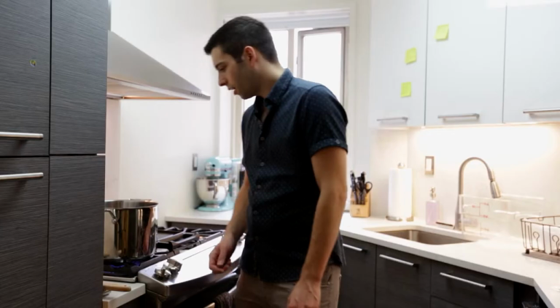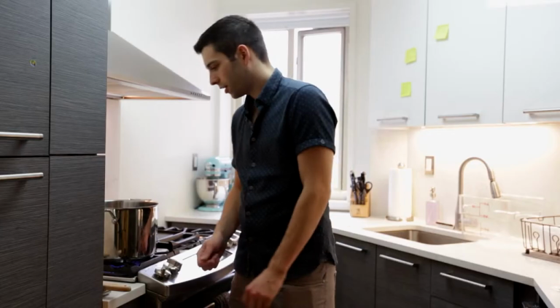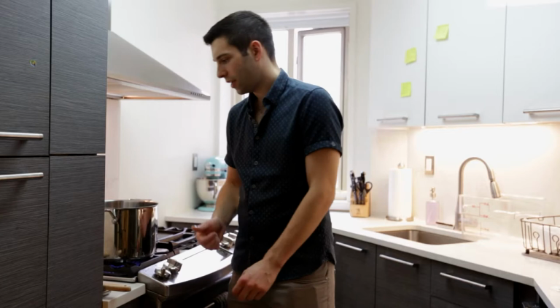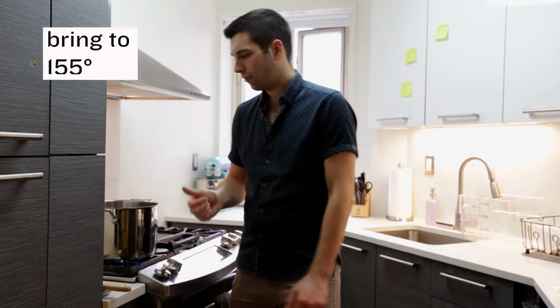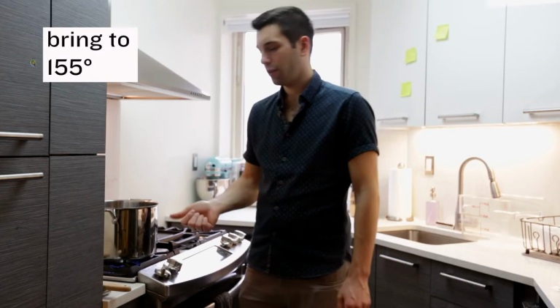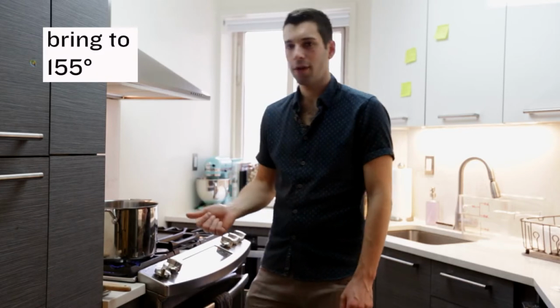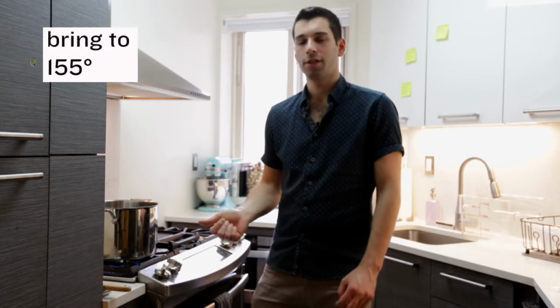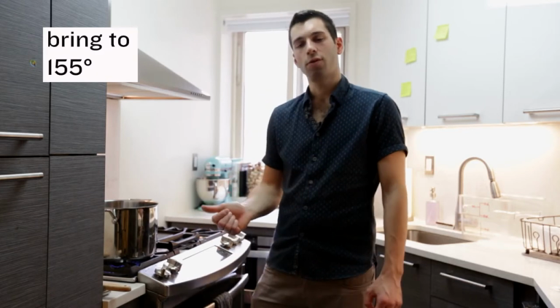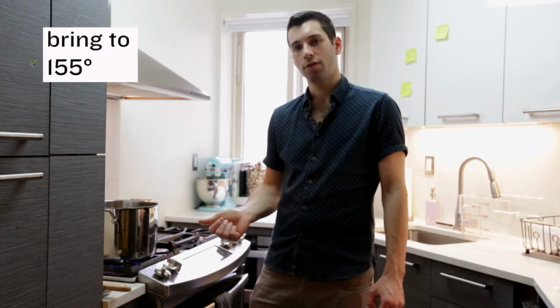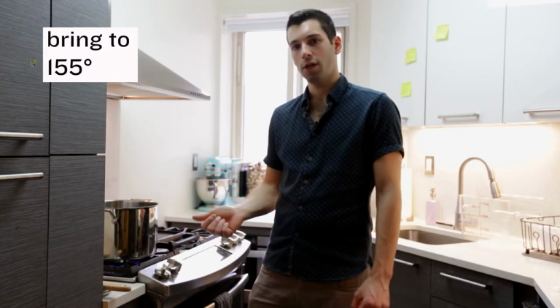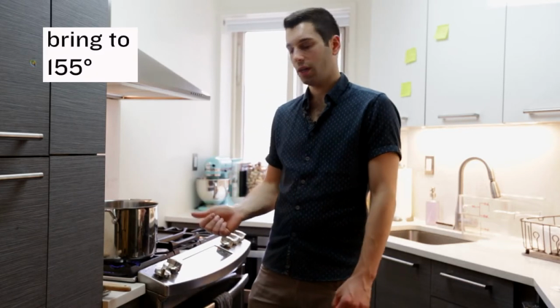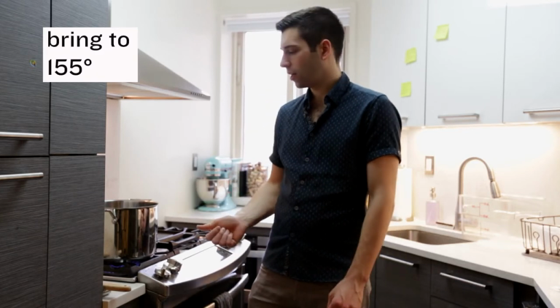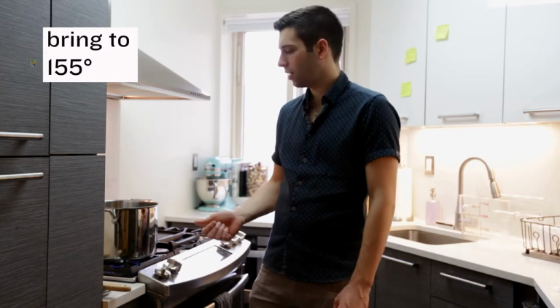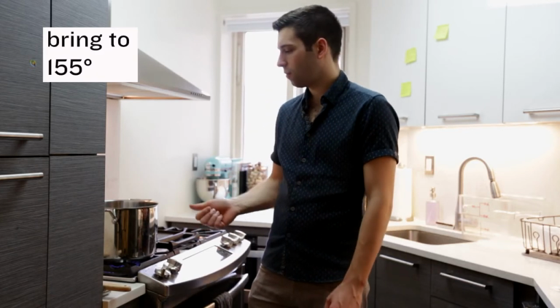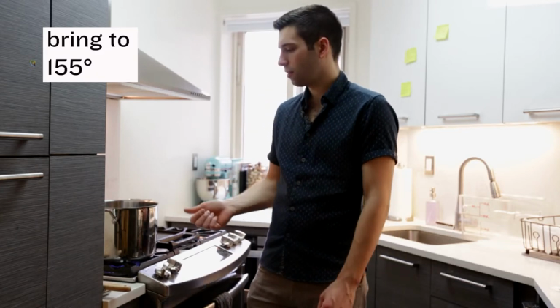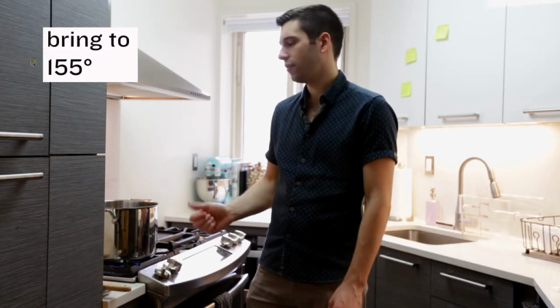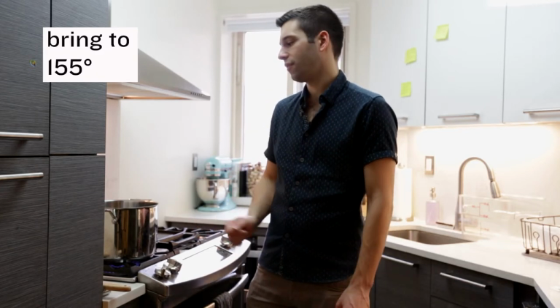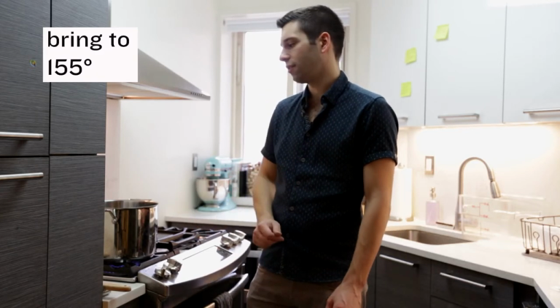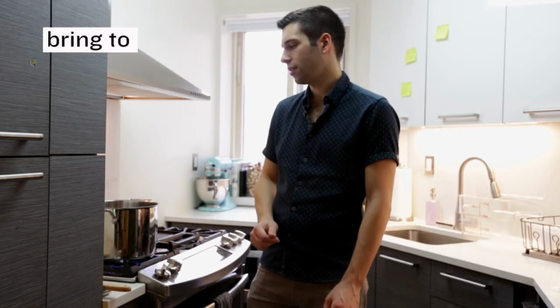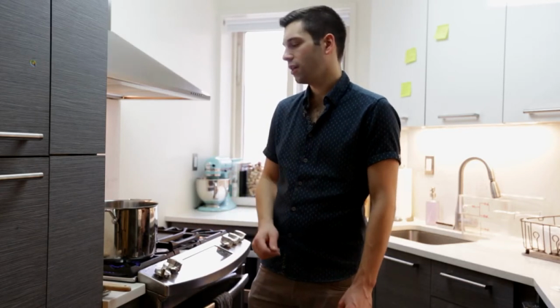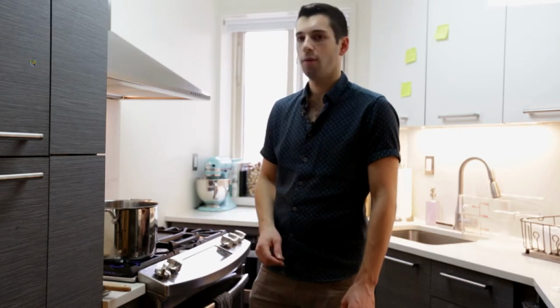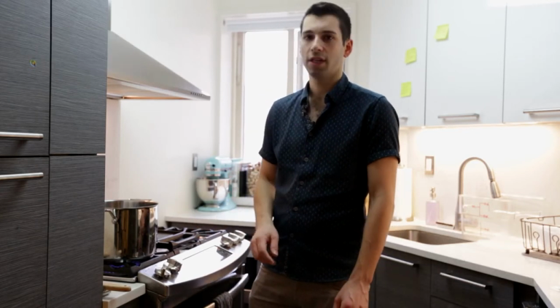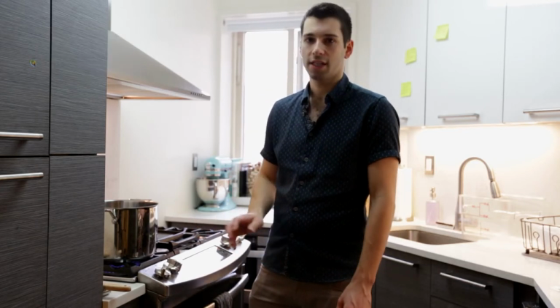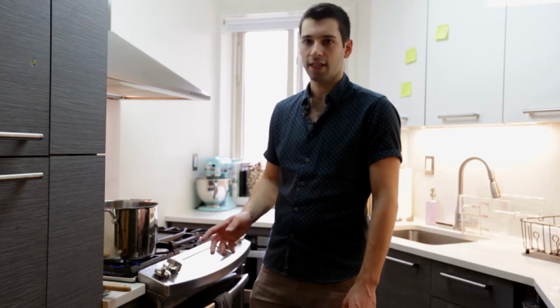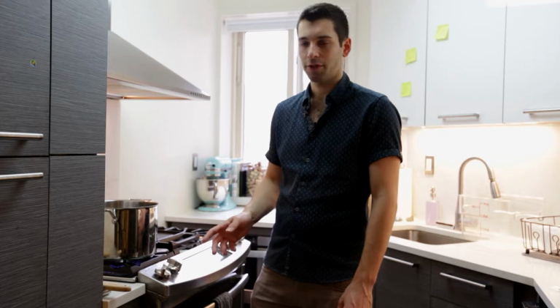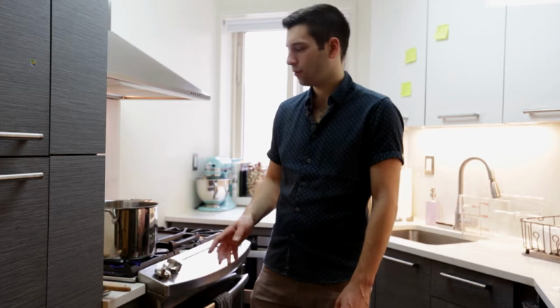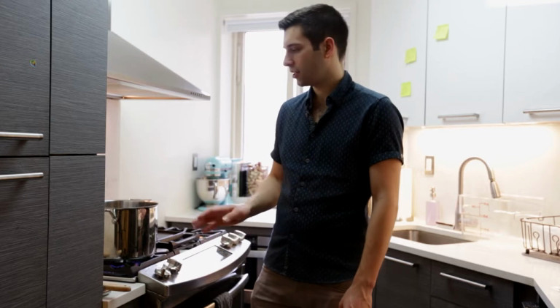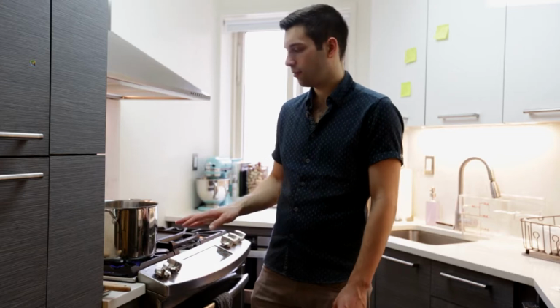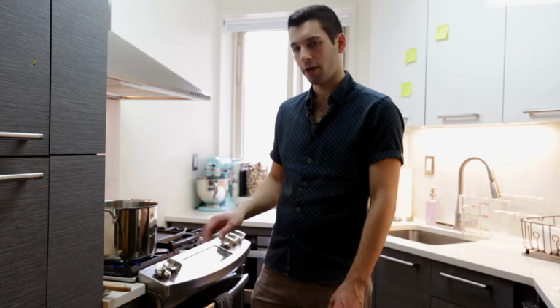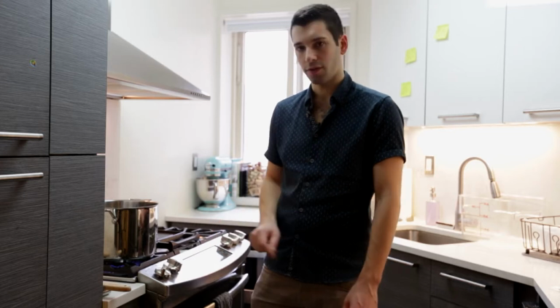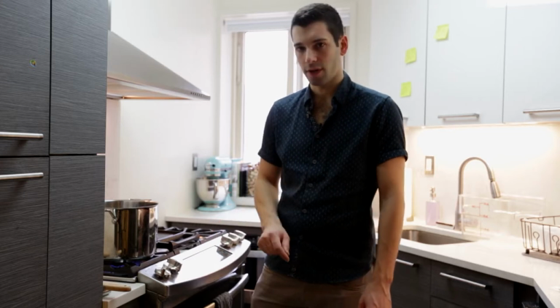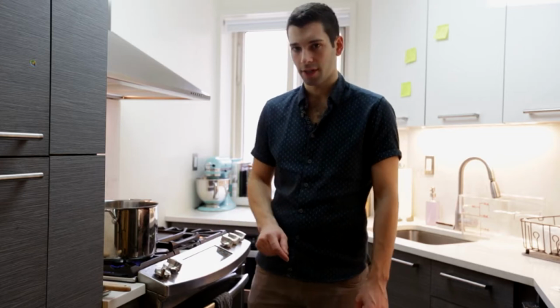We've filled our pot with six quarts of water and we're going to heat it to 150-155 degrees. Once it gets to that temperature we're going to steep our grains for 20 minutes.